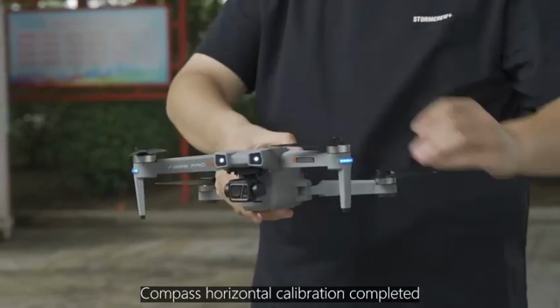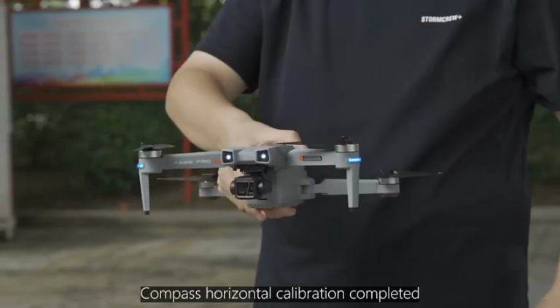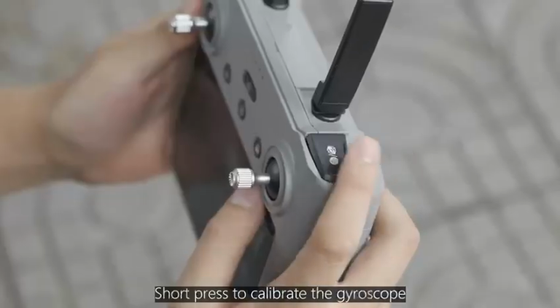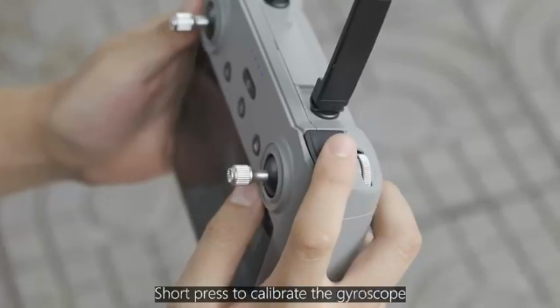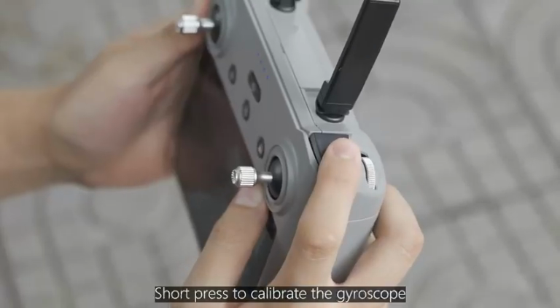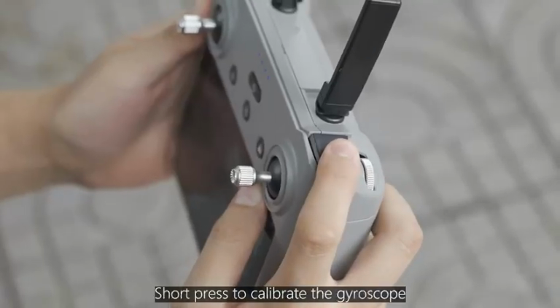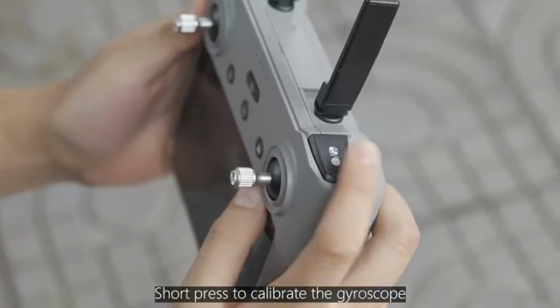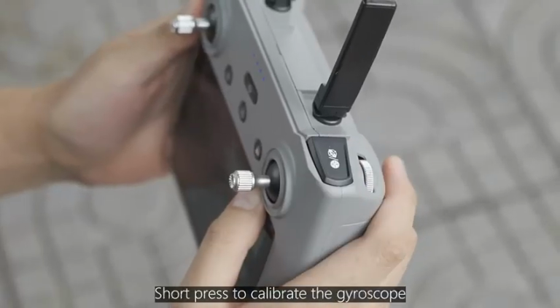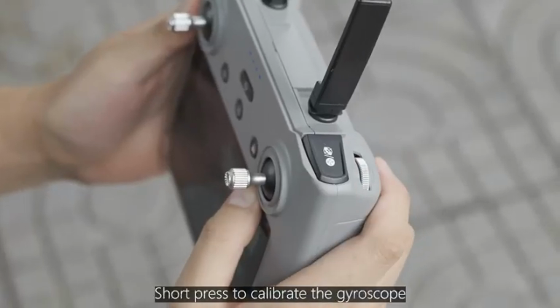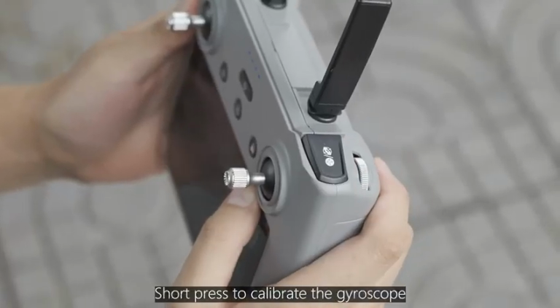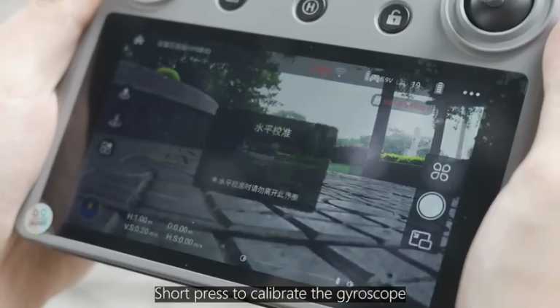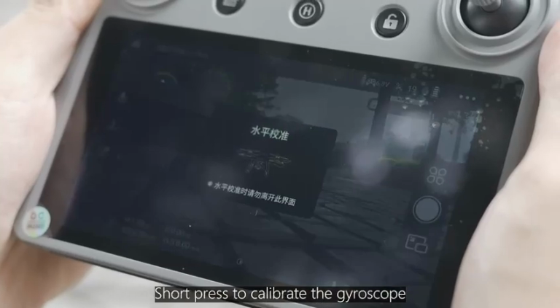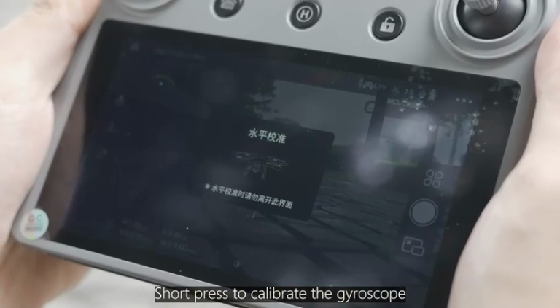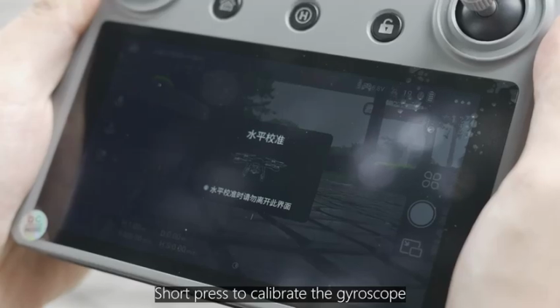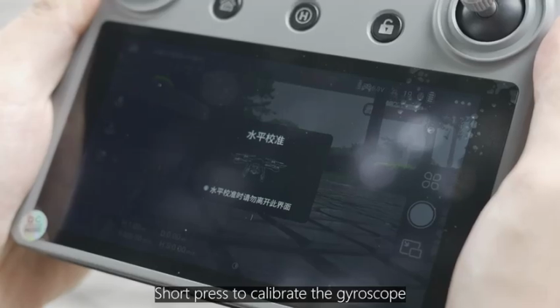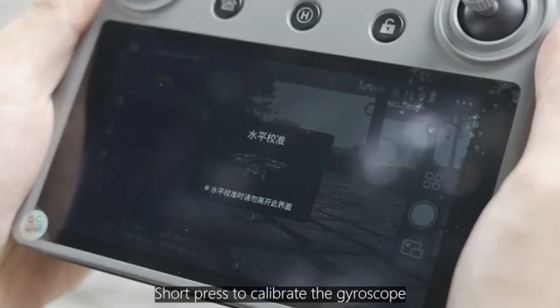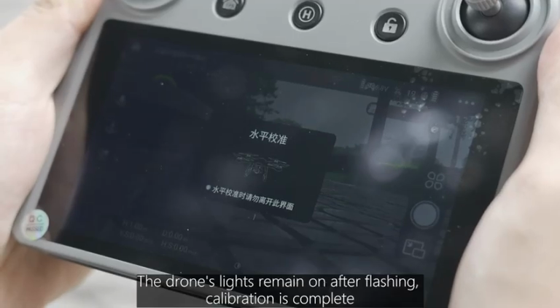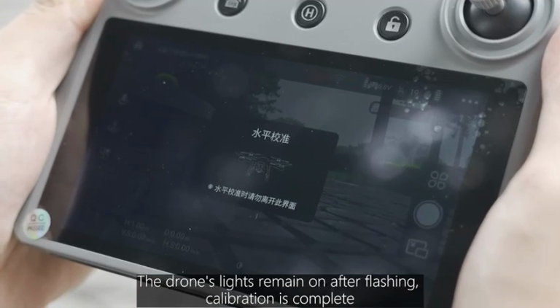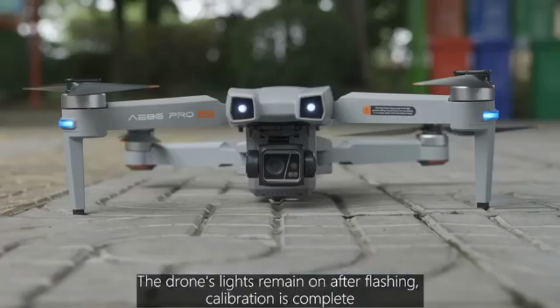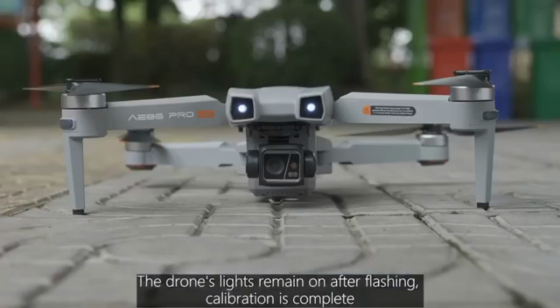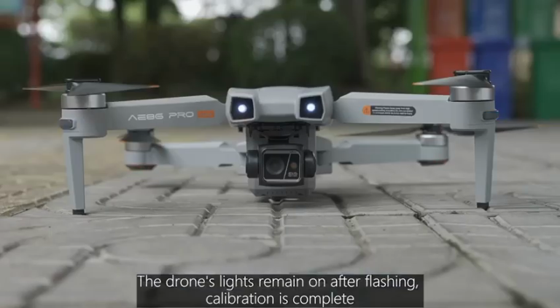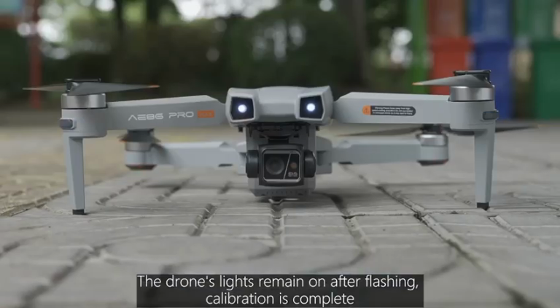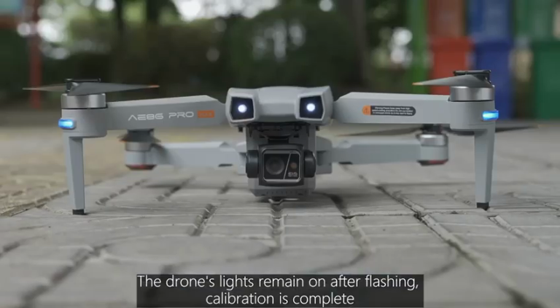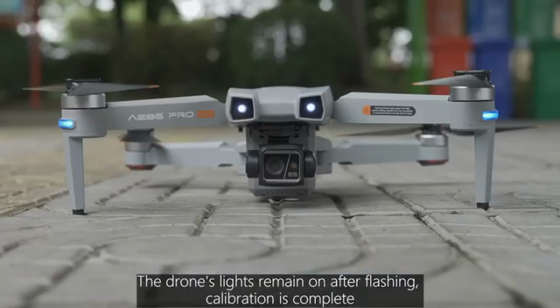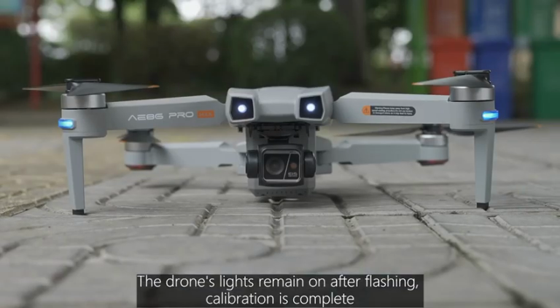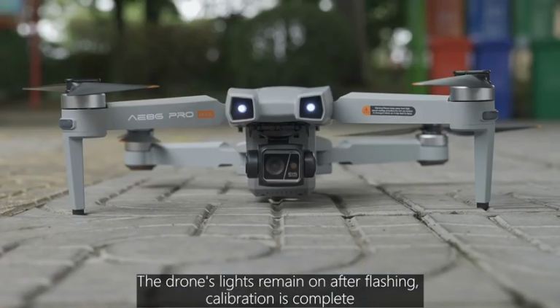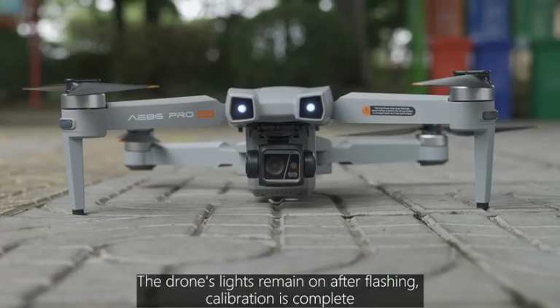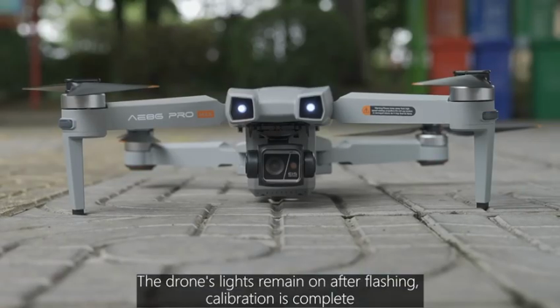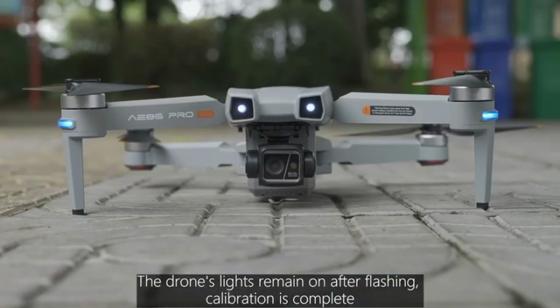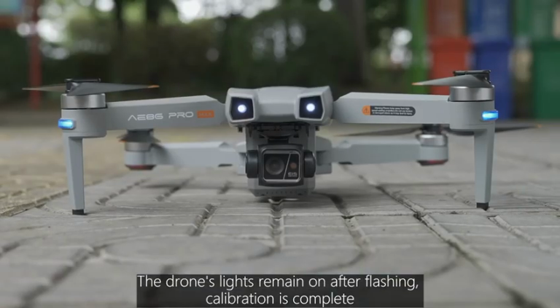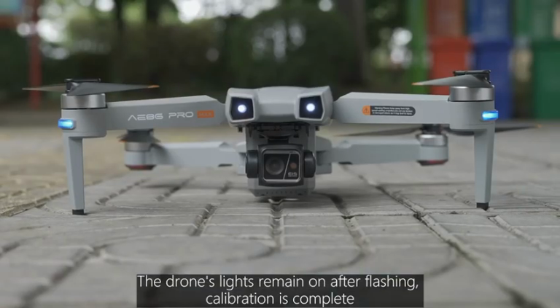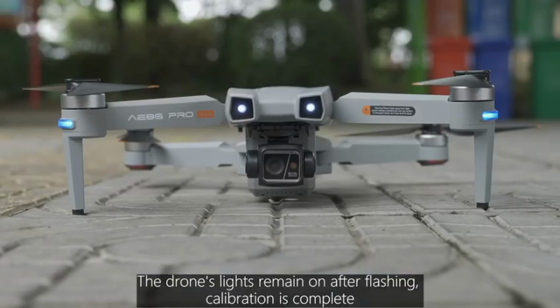Short press to calibrate the gyroscope. The drone's lights remain on after flashing, indicating calibration is complete.